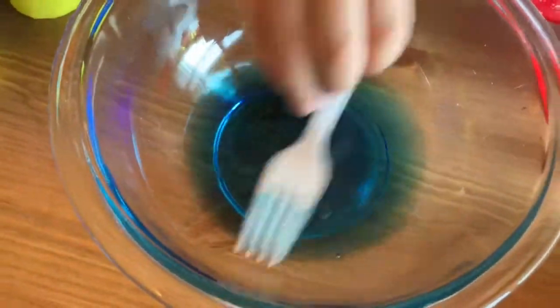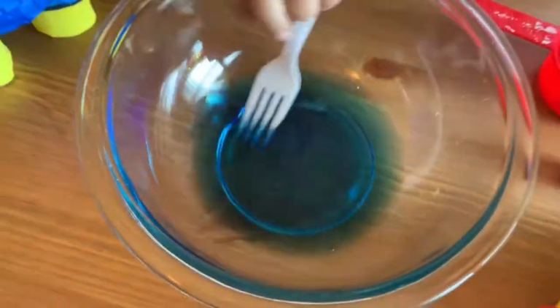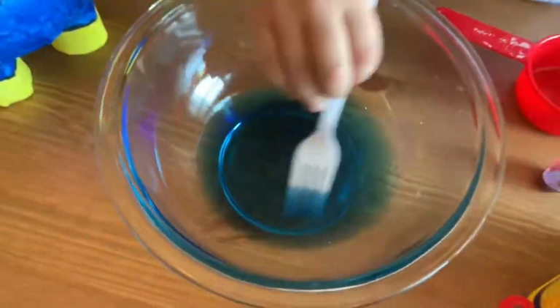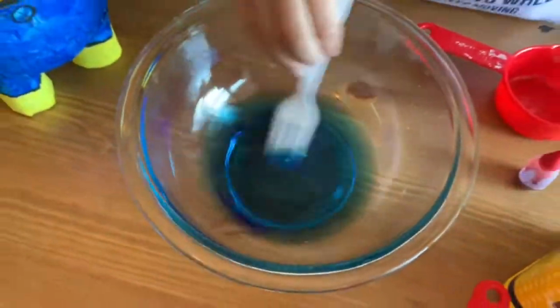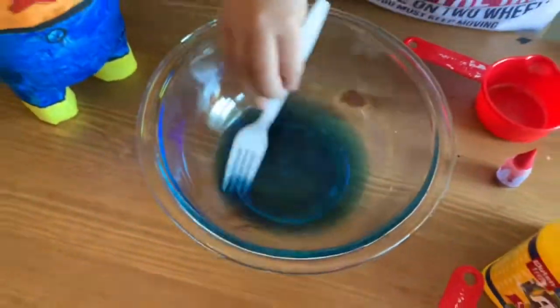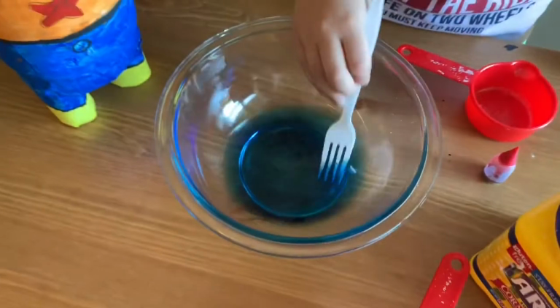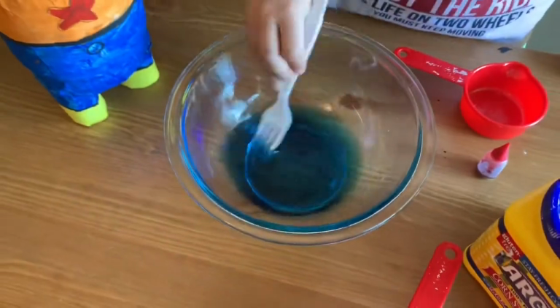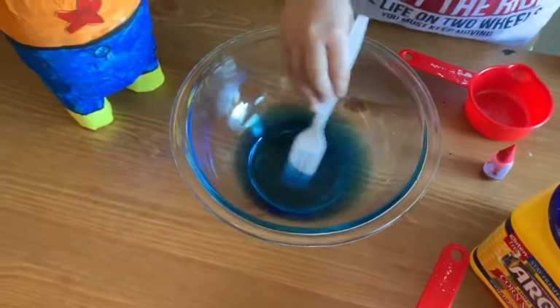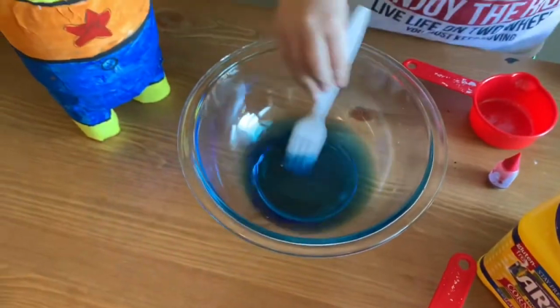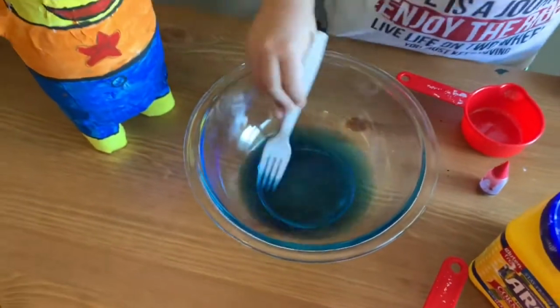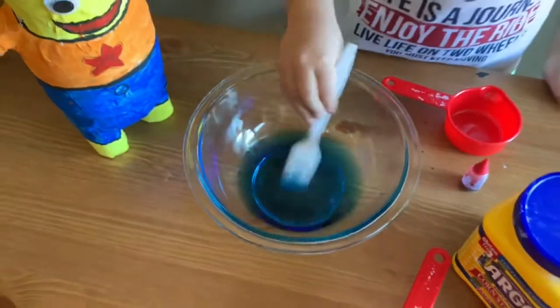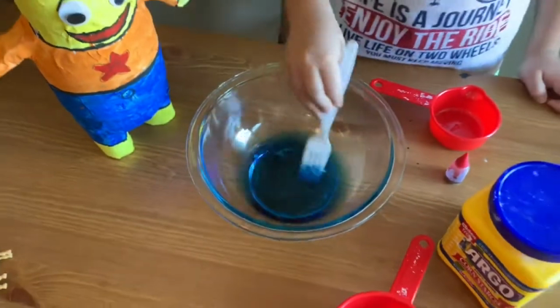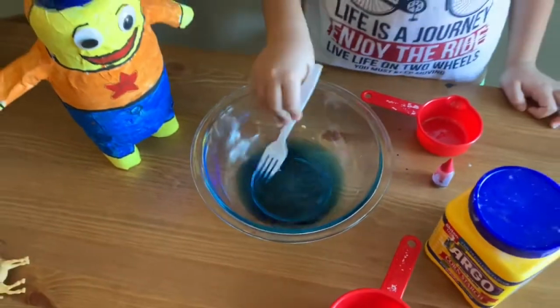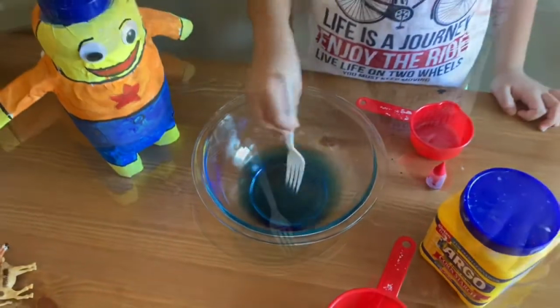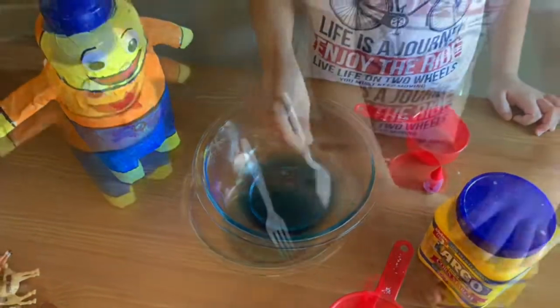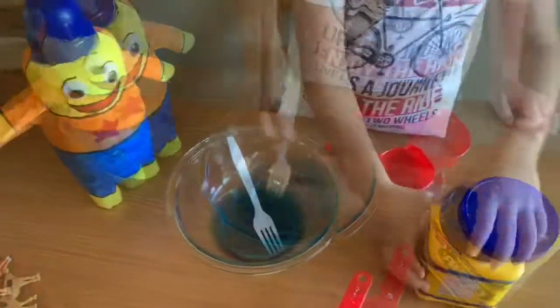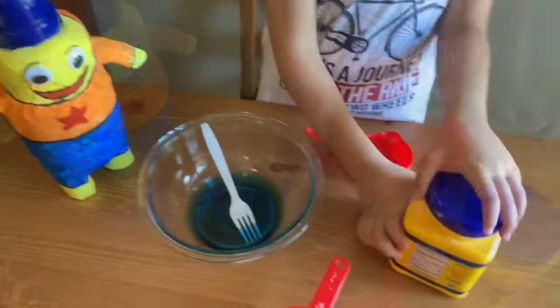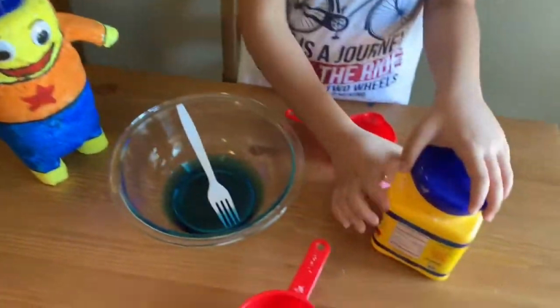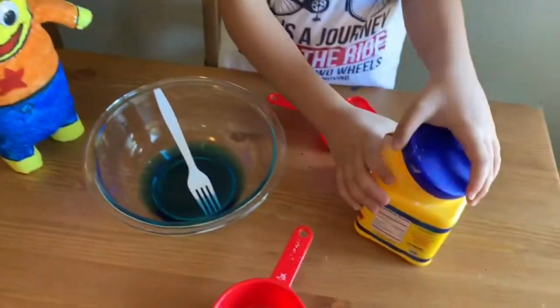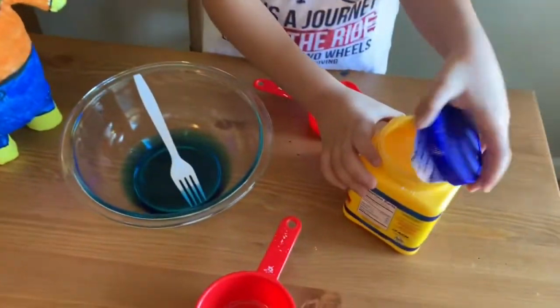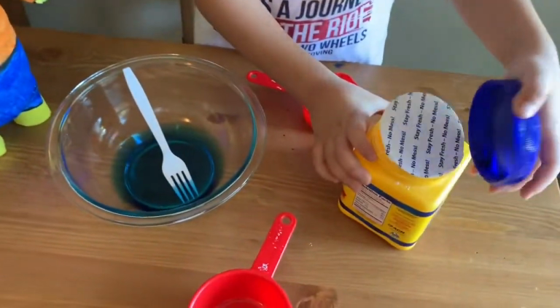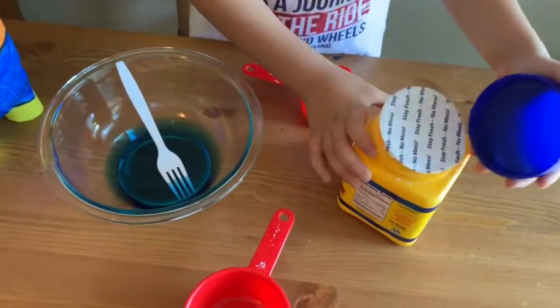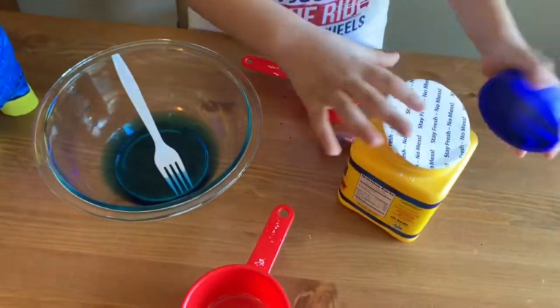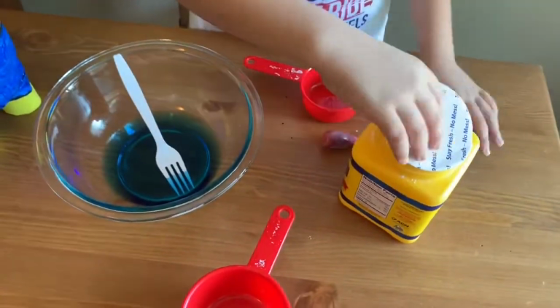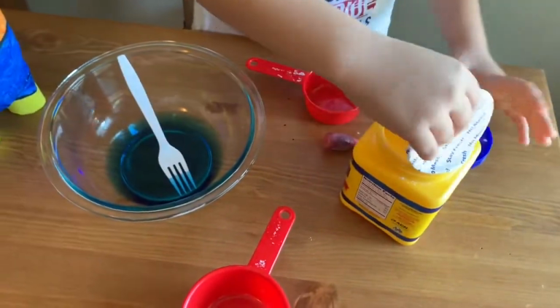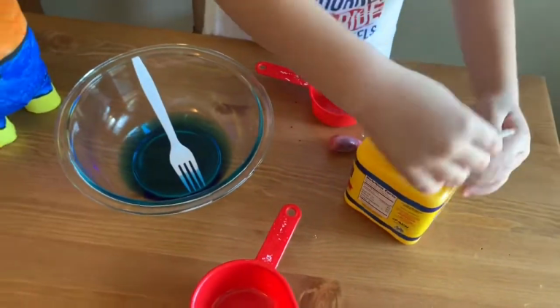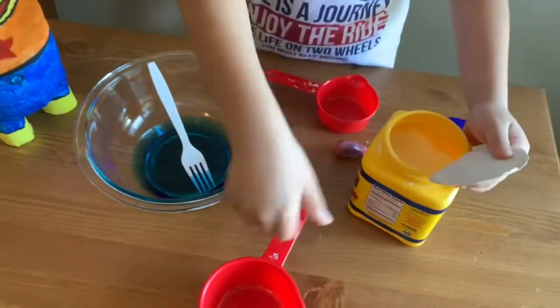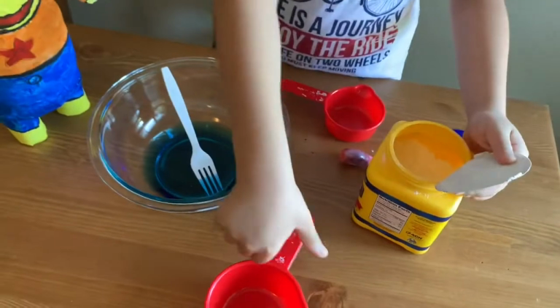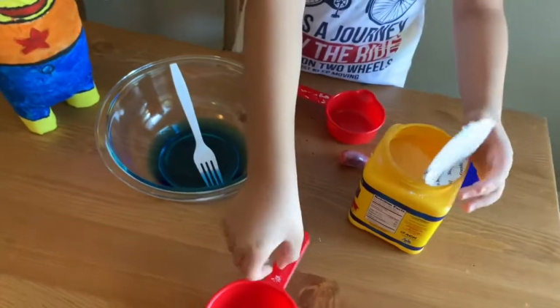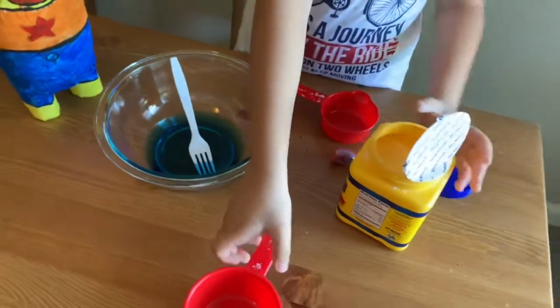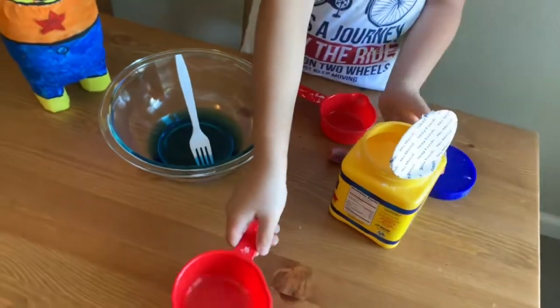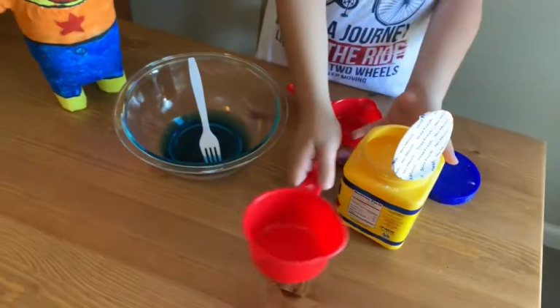Cool! Not blue. Now's the time to add the cornstarch.